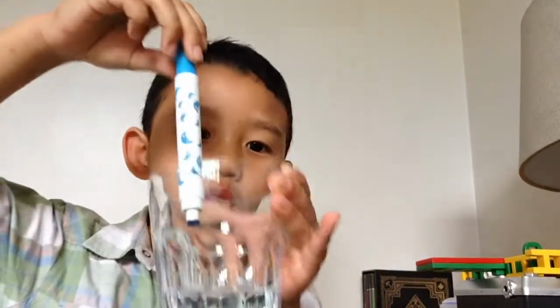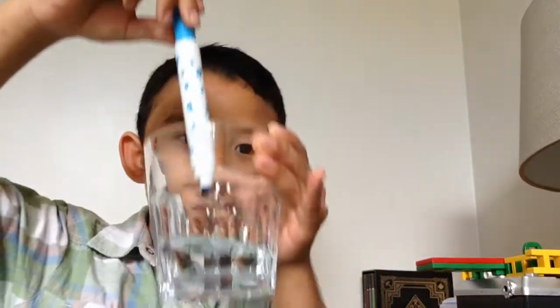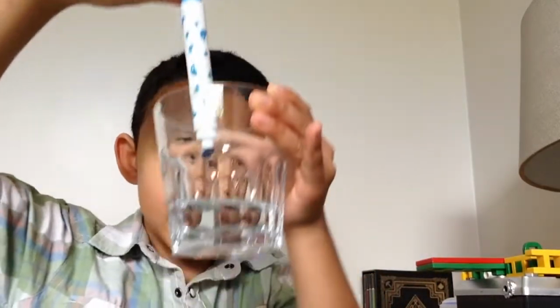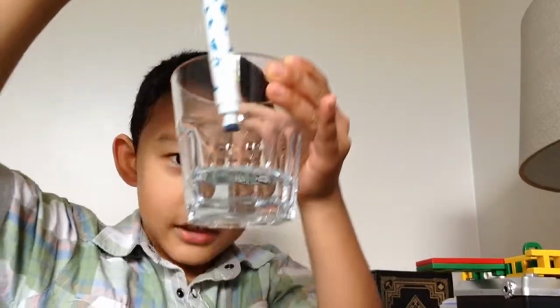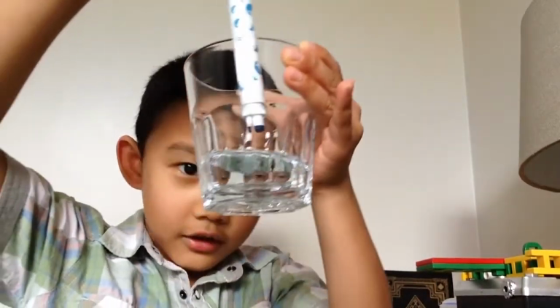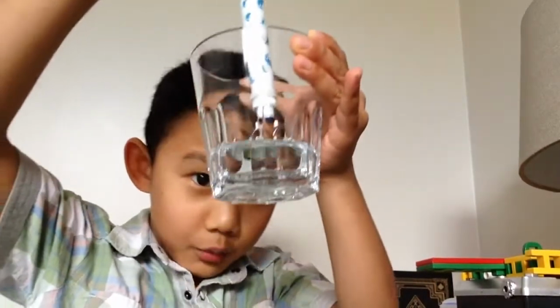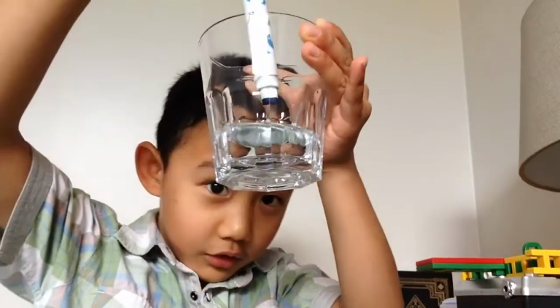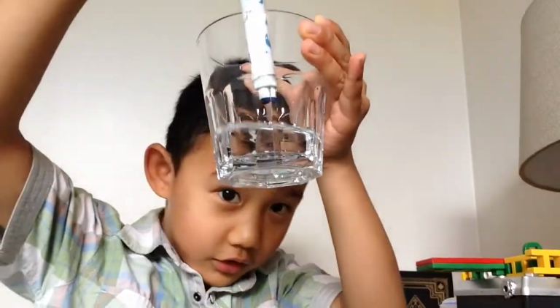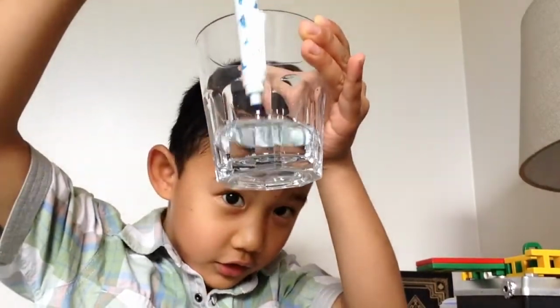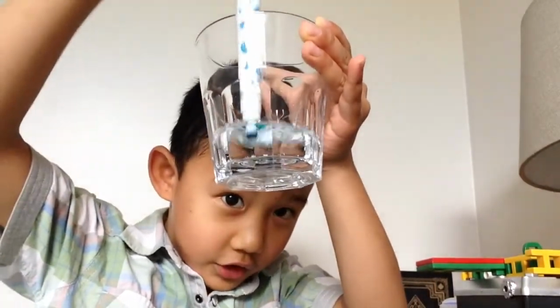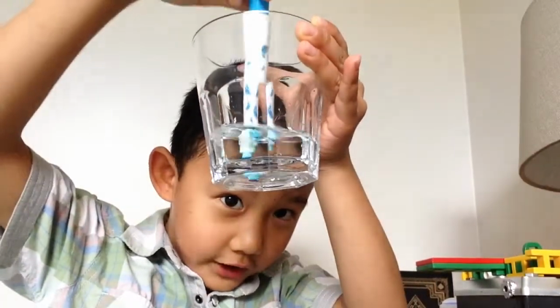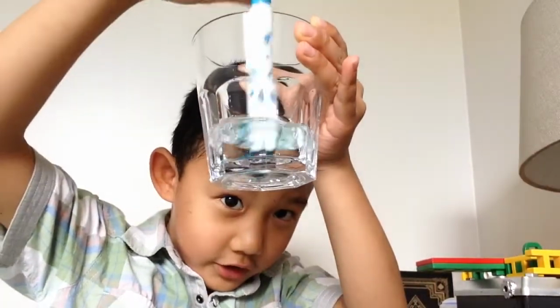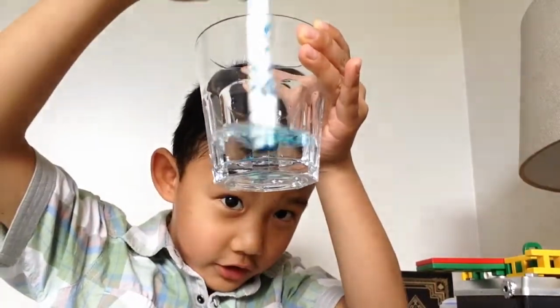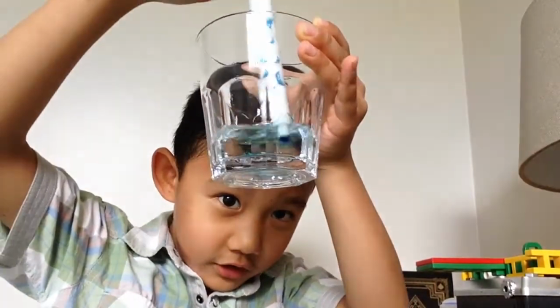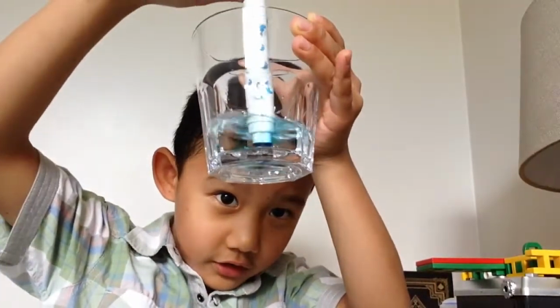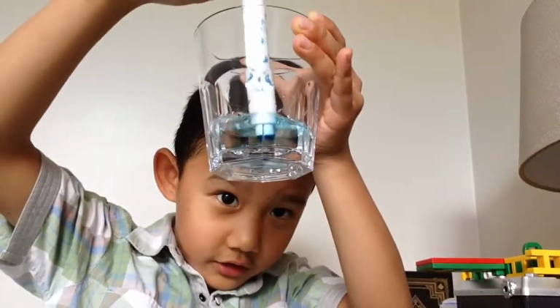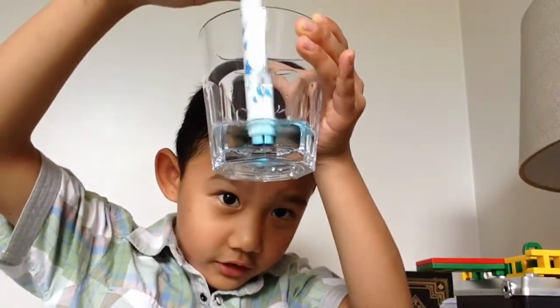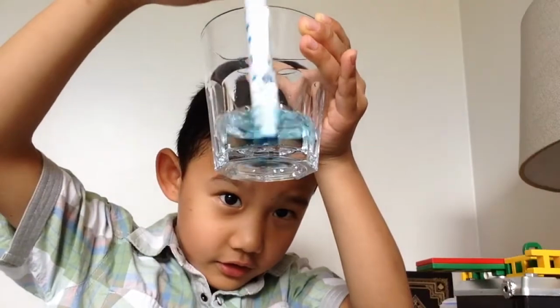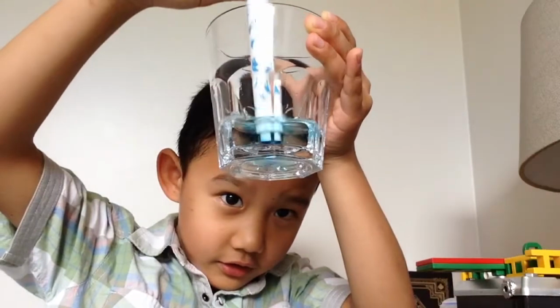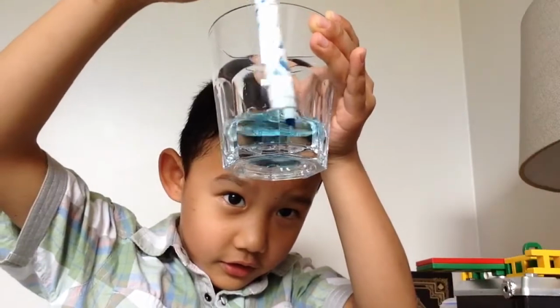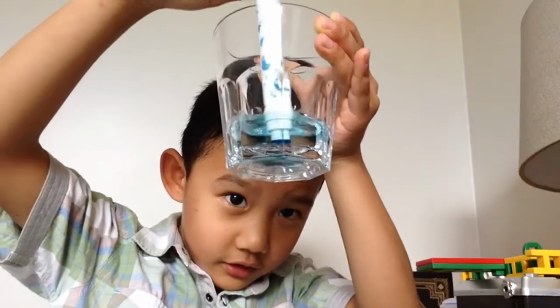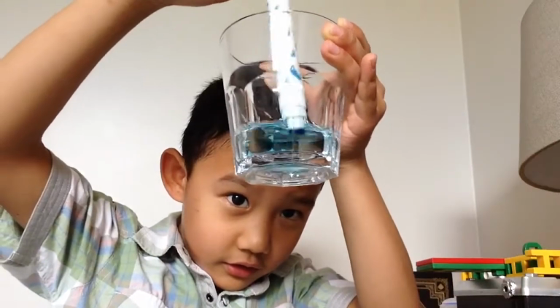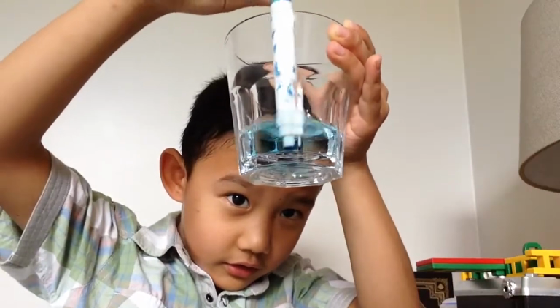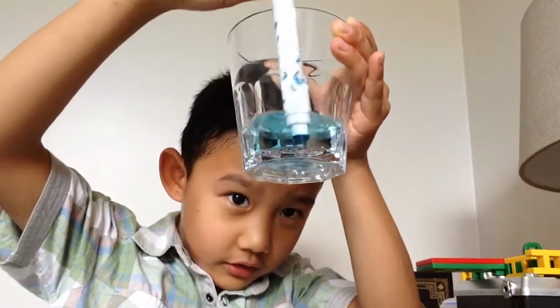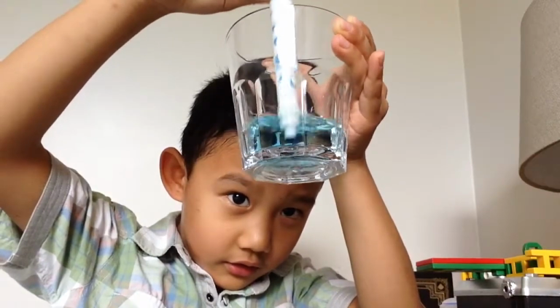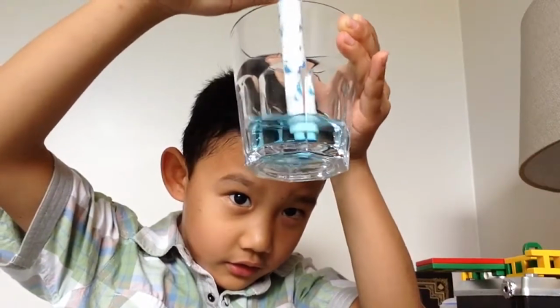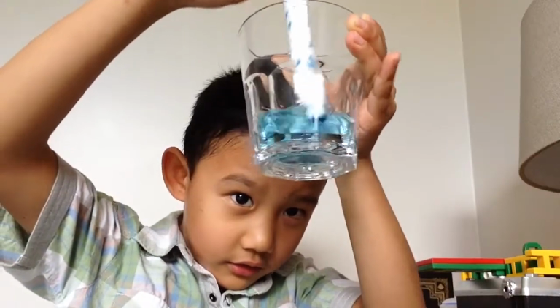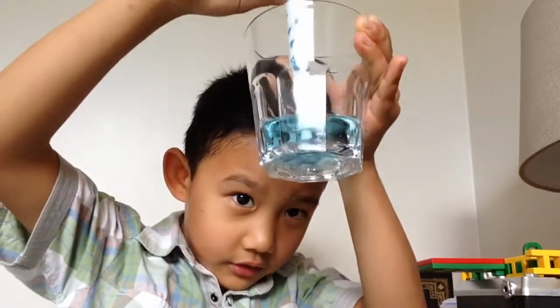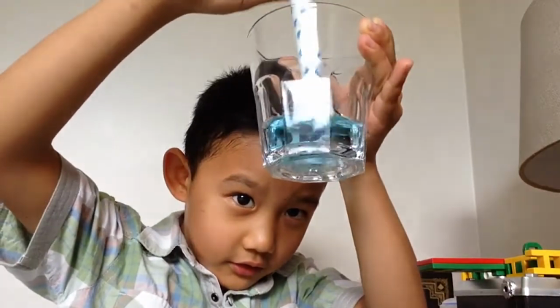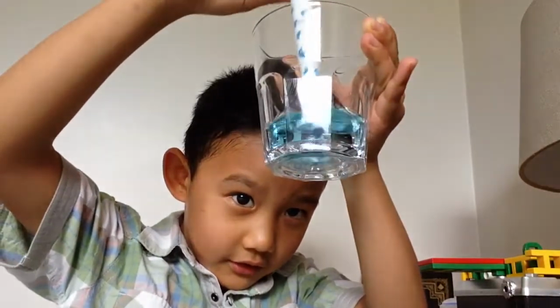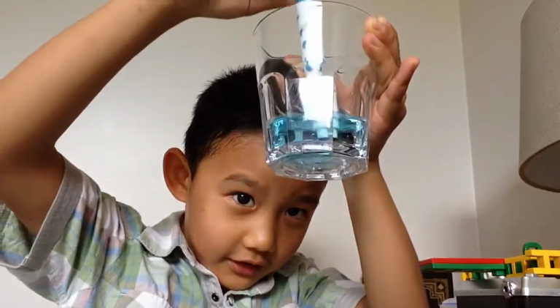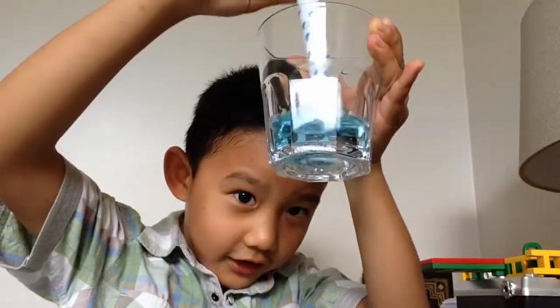See how the water is going to change? See?